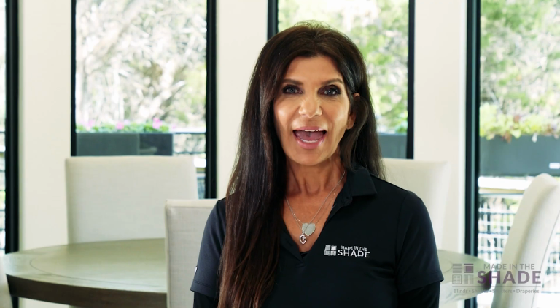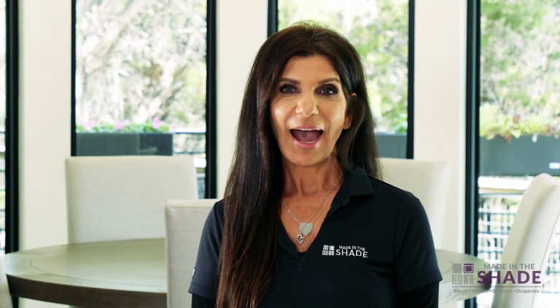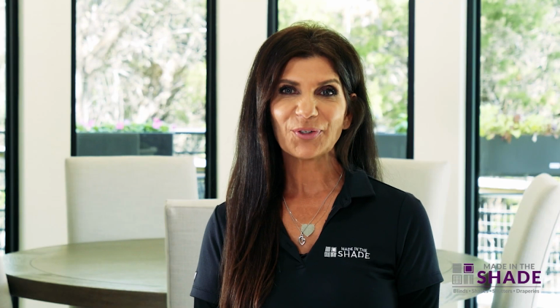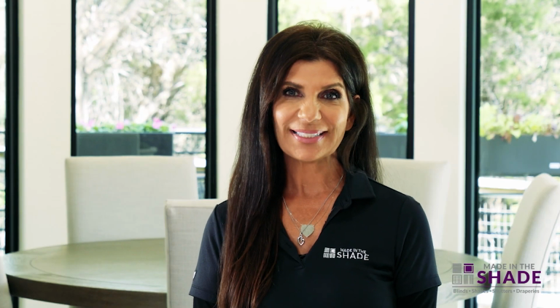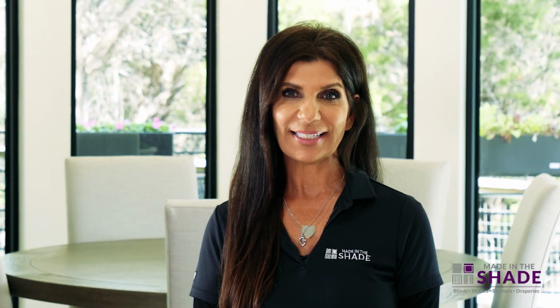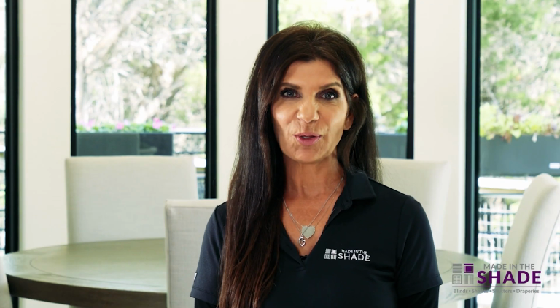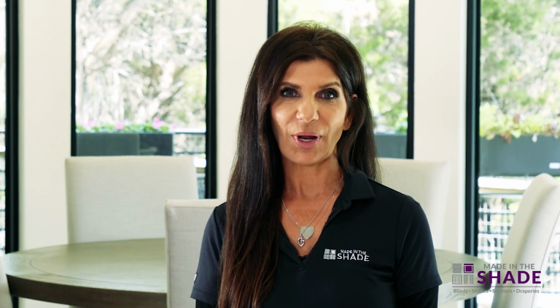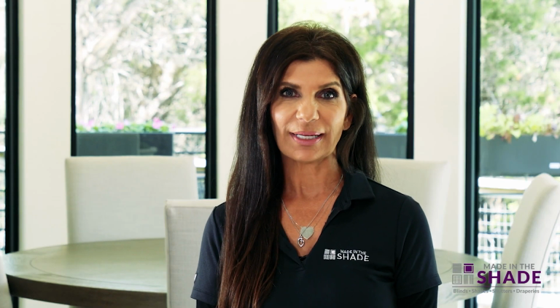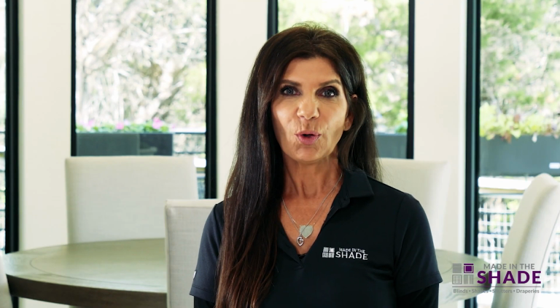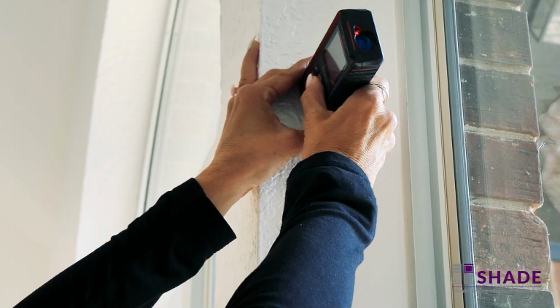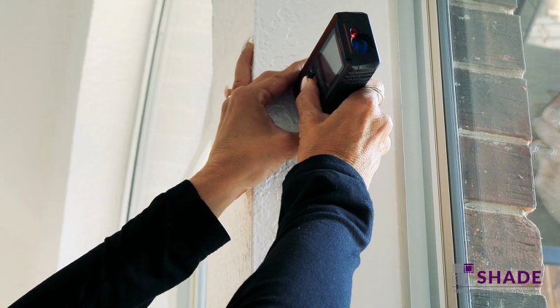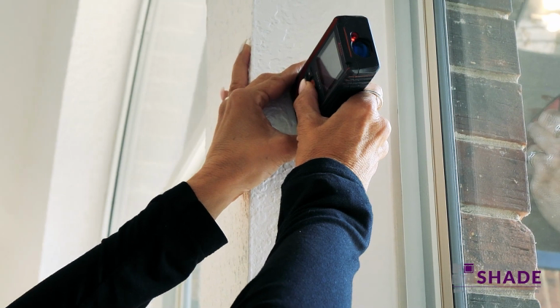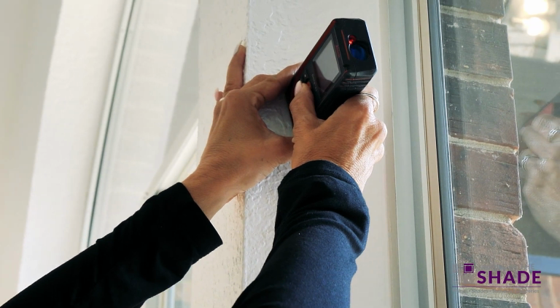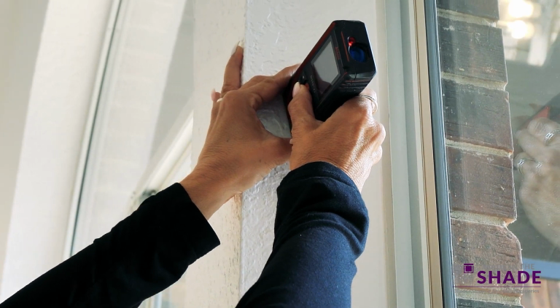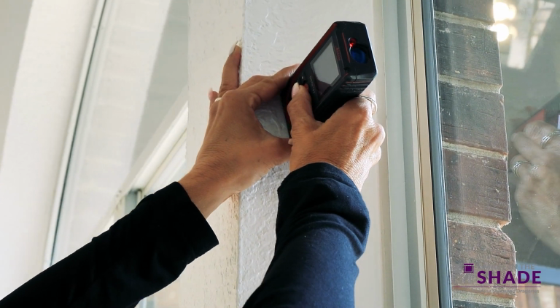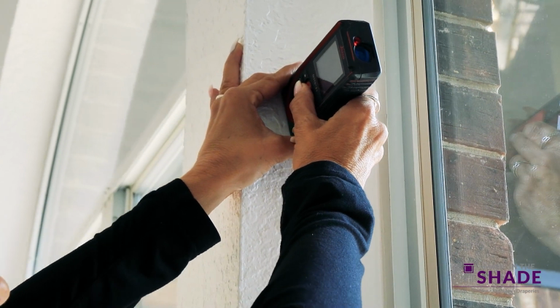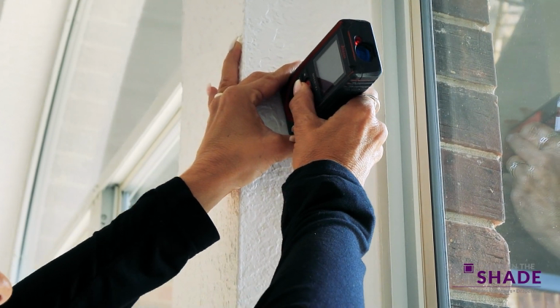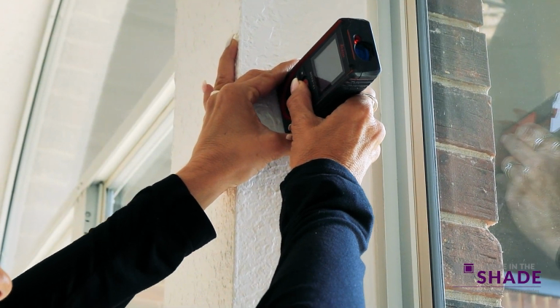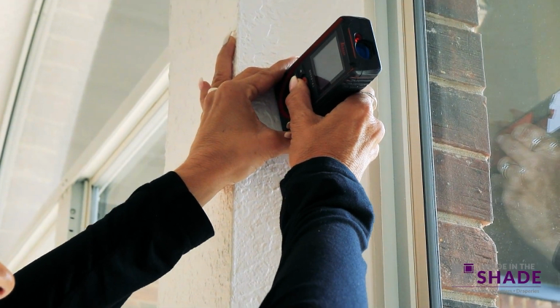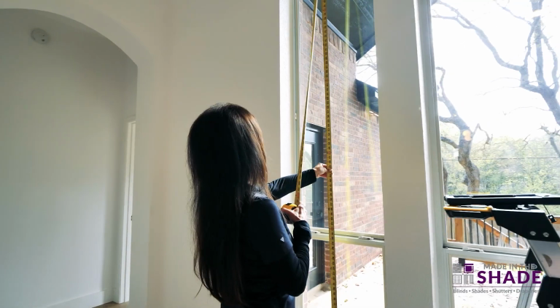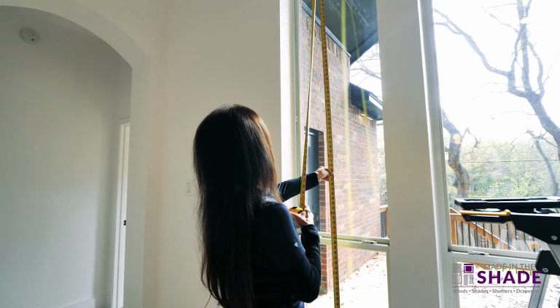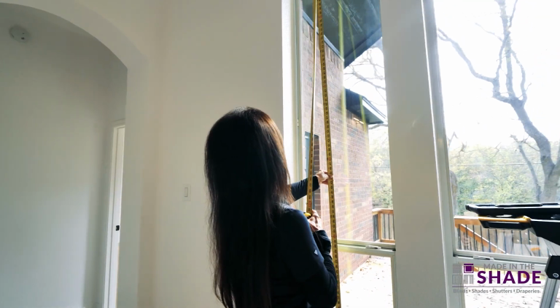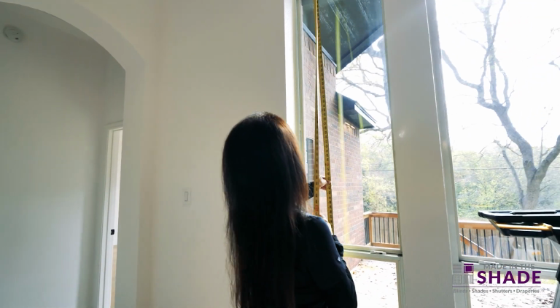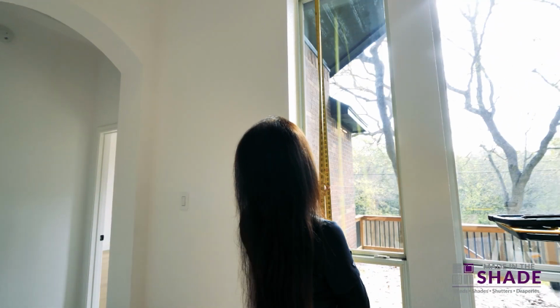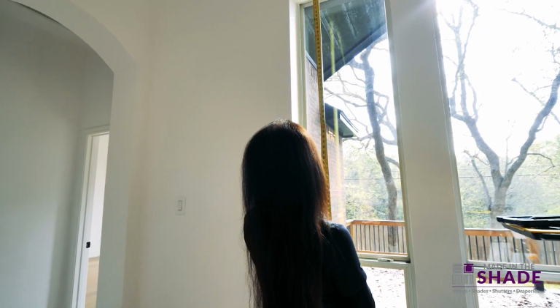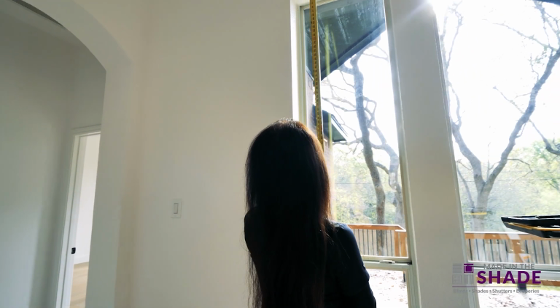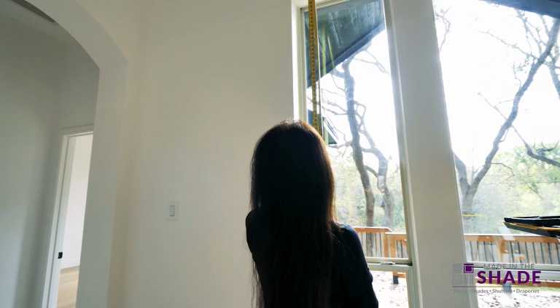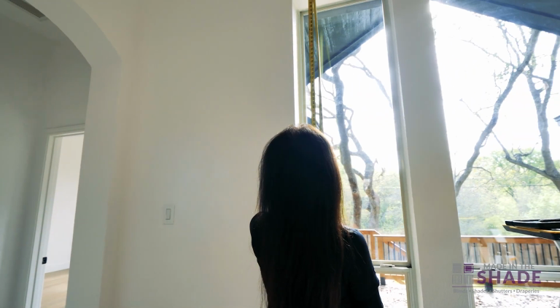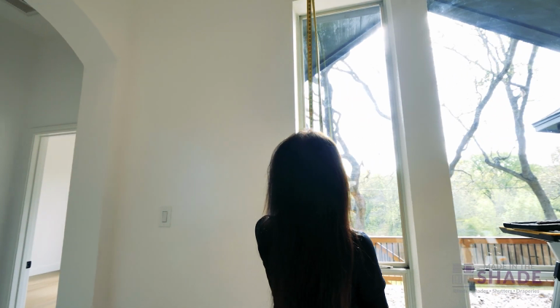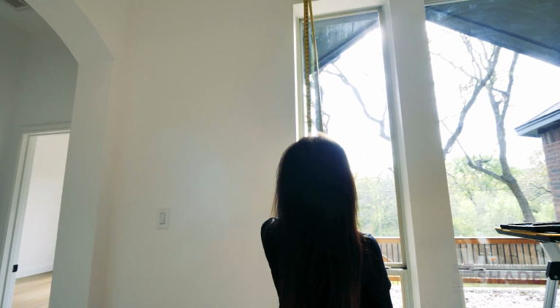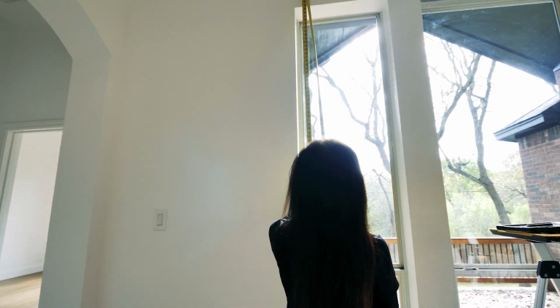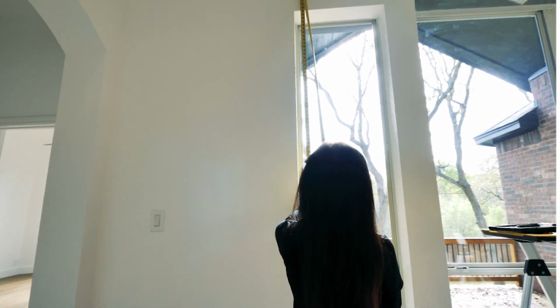After deciding on the product, we will take precise measurements of each window to ensure the best fit possible.